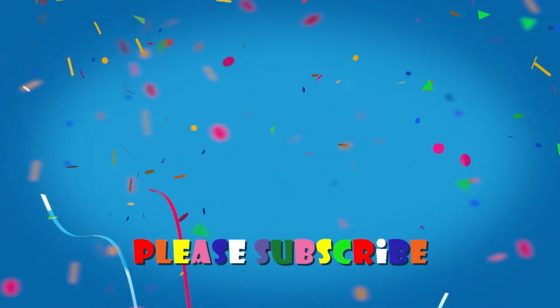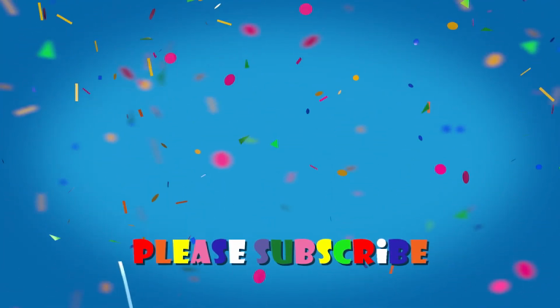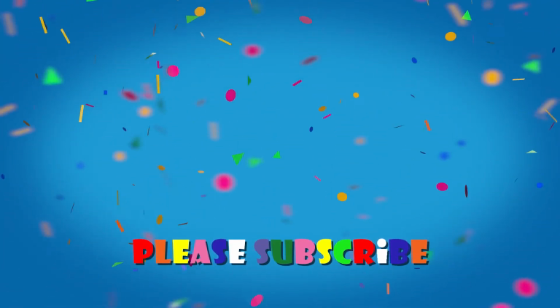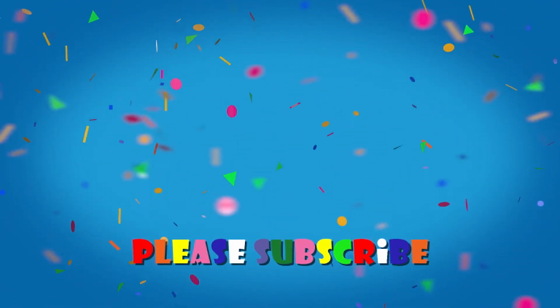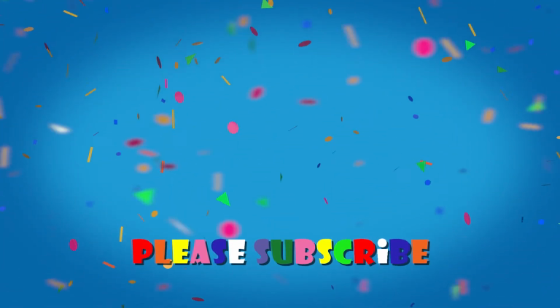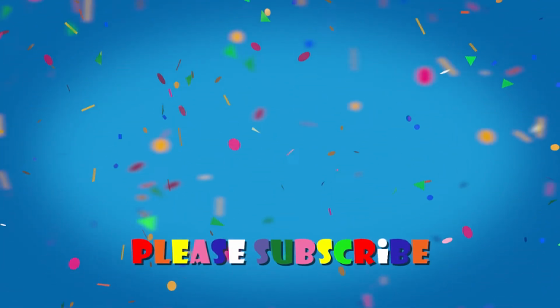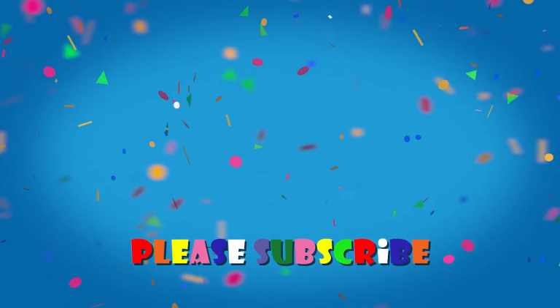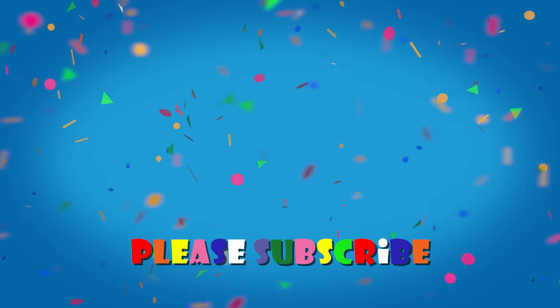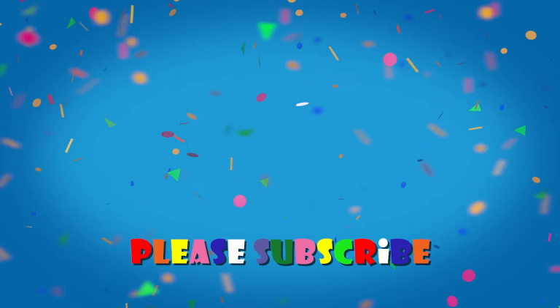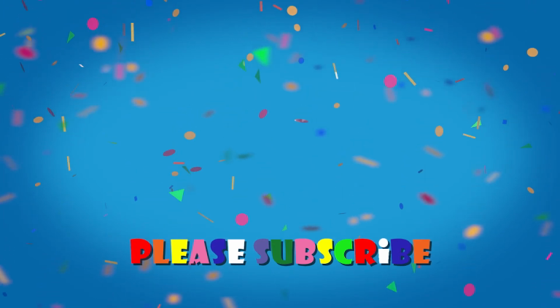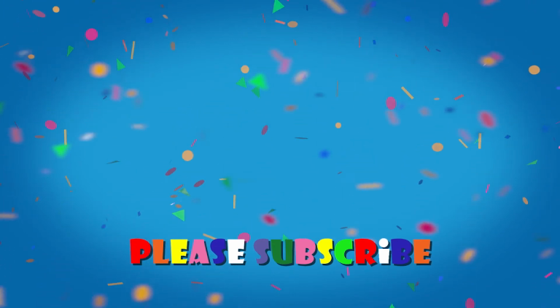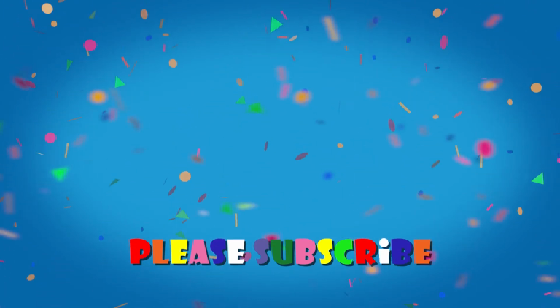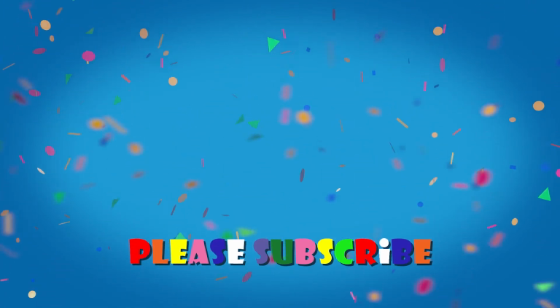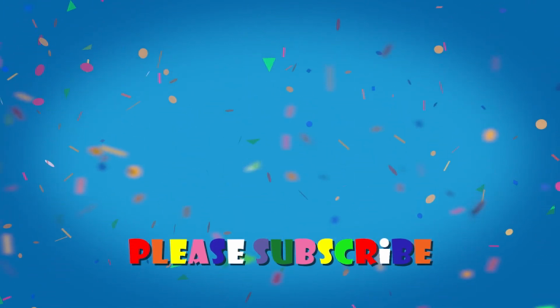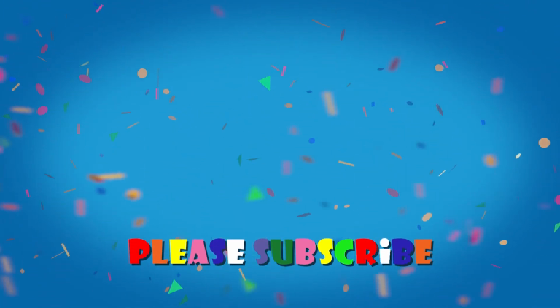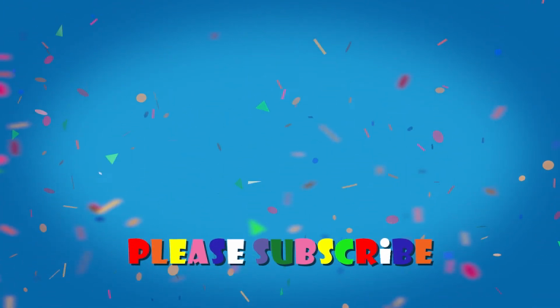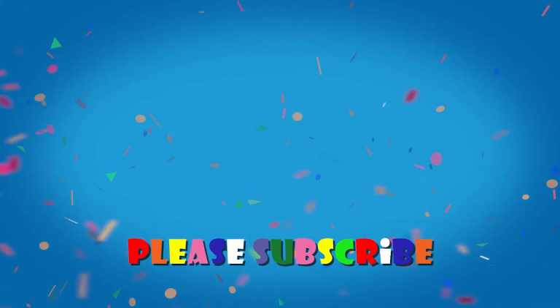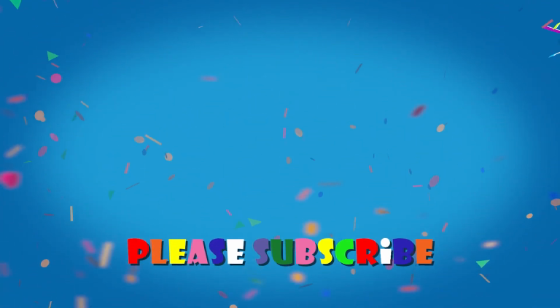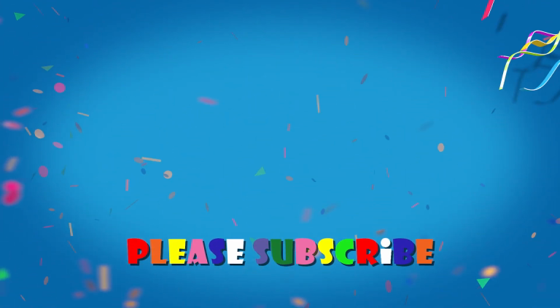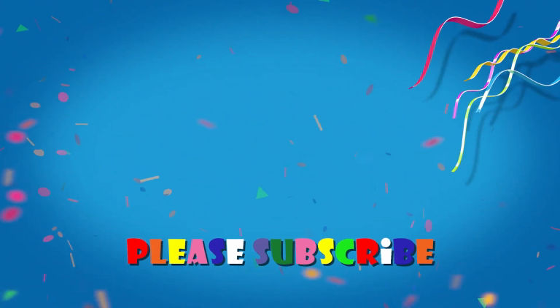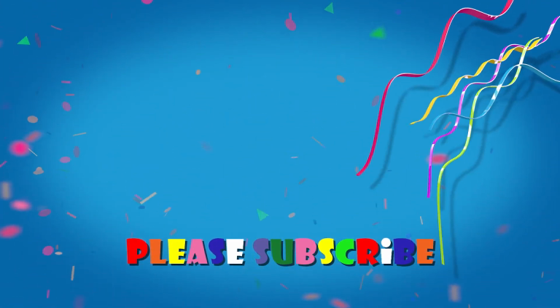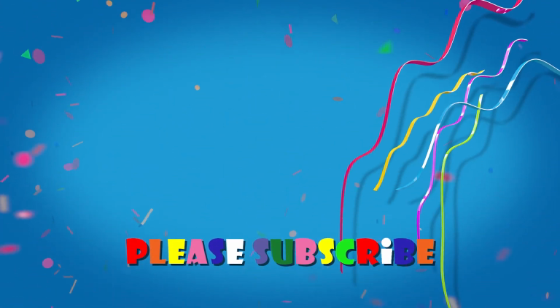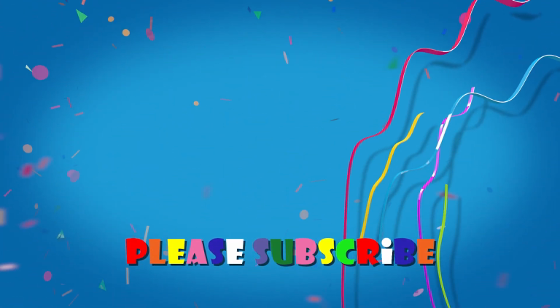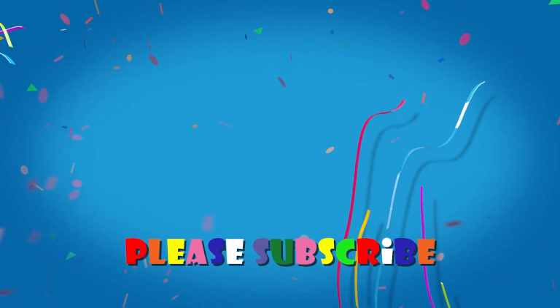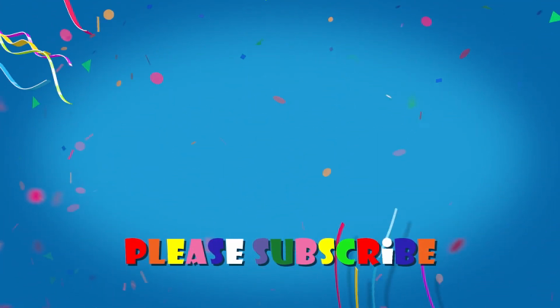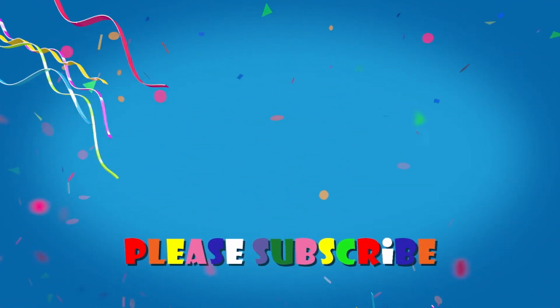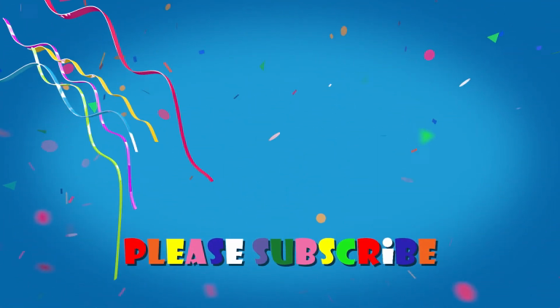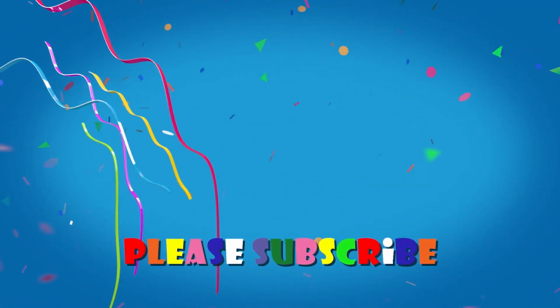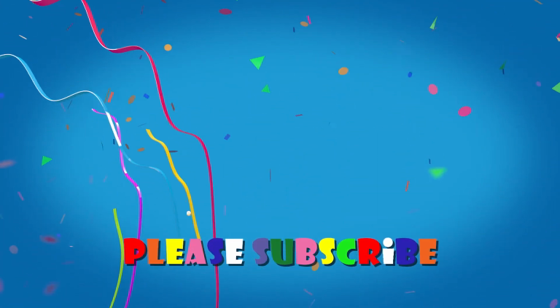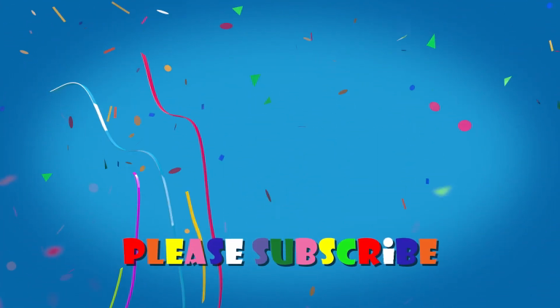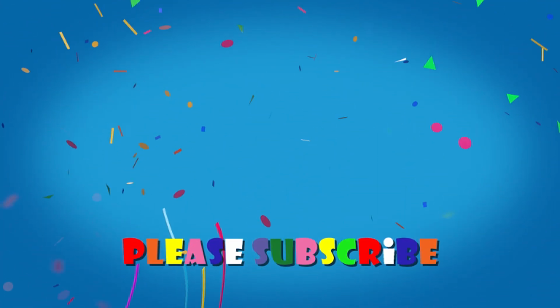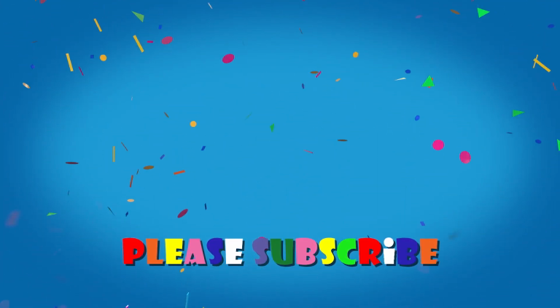Please subscribe or comment below and tell us what you would like to see on our show. Thanks for watching.